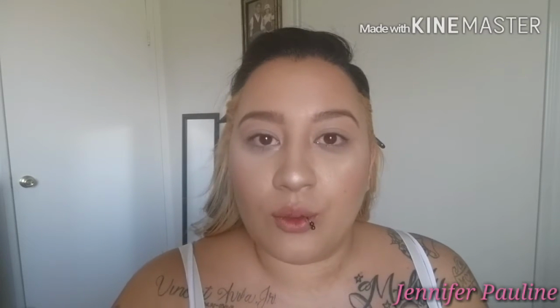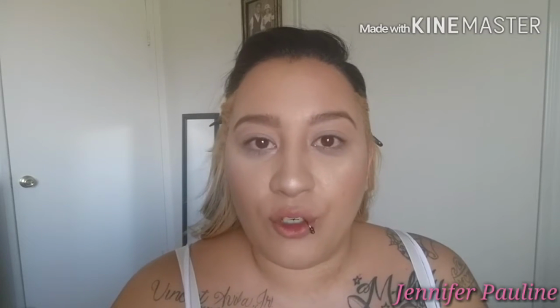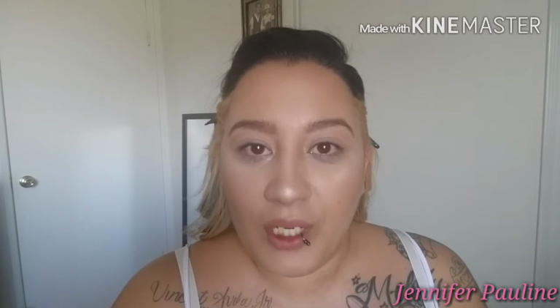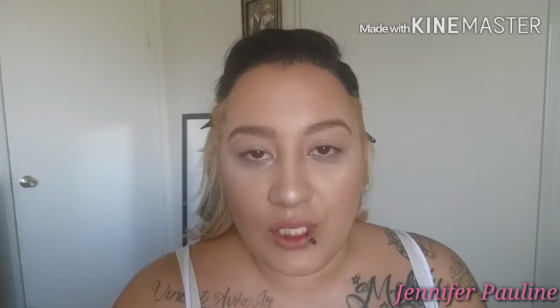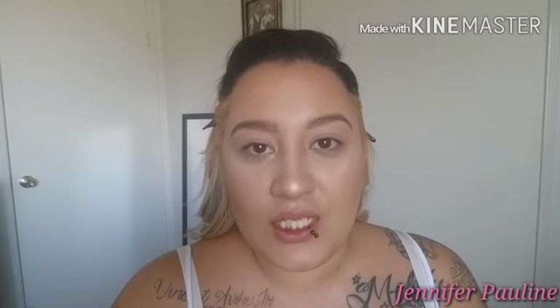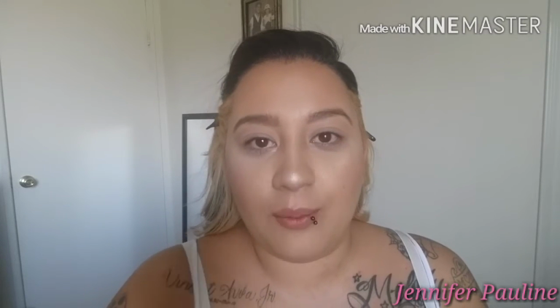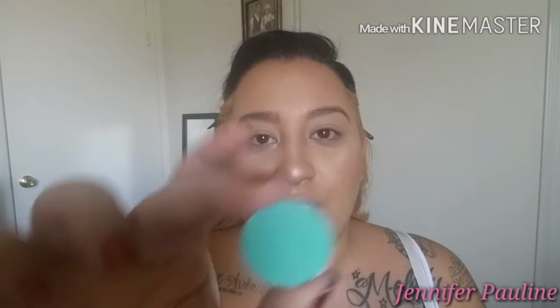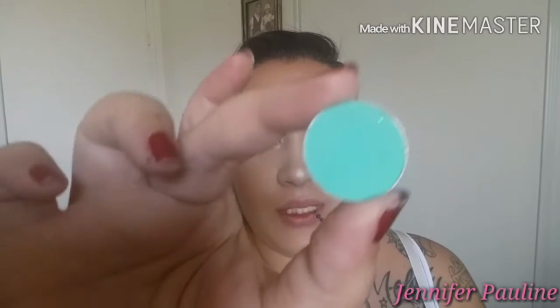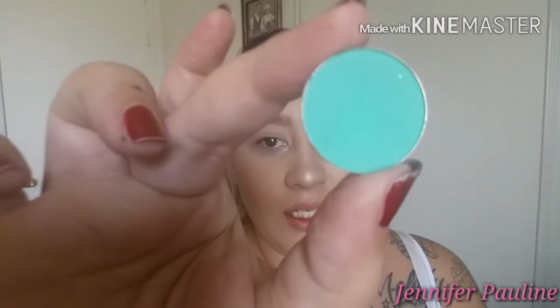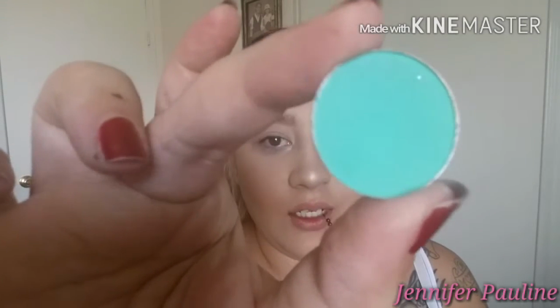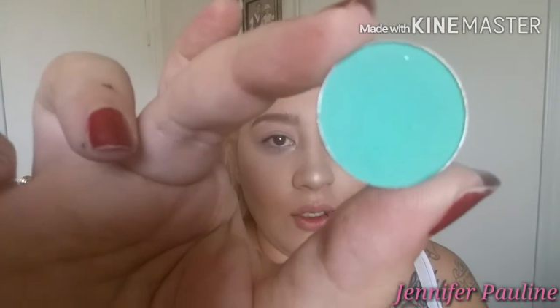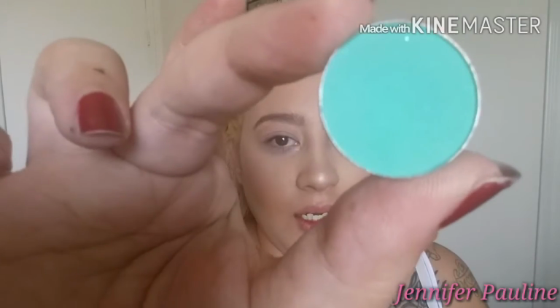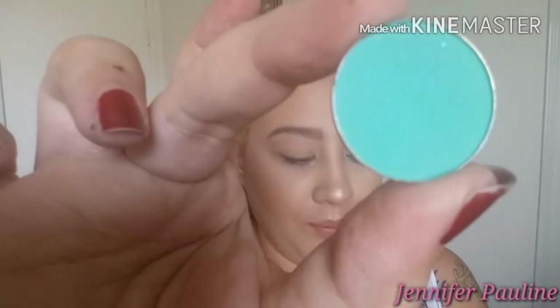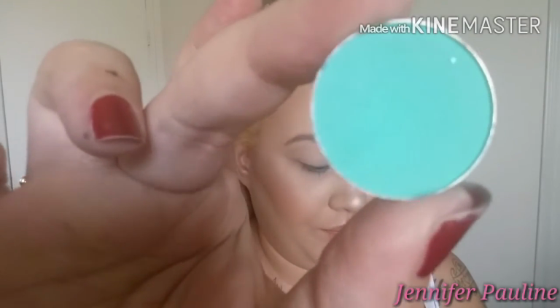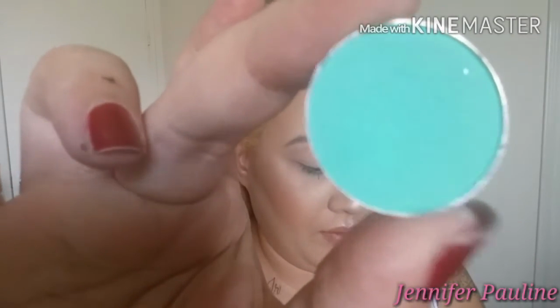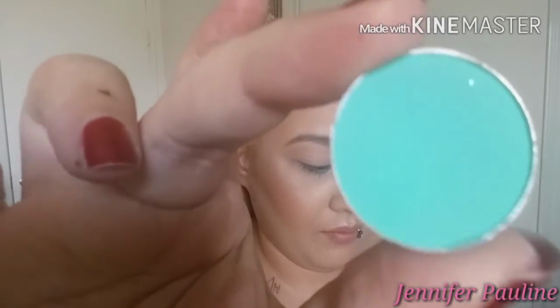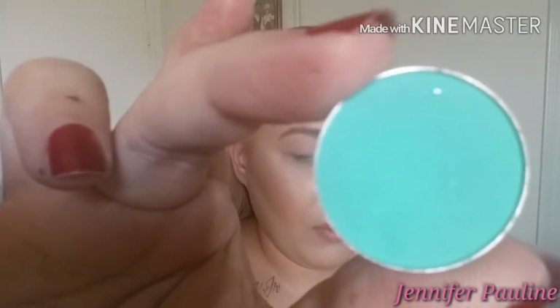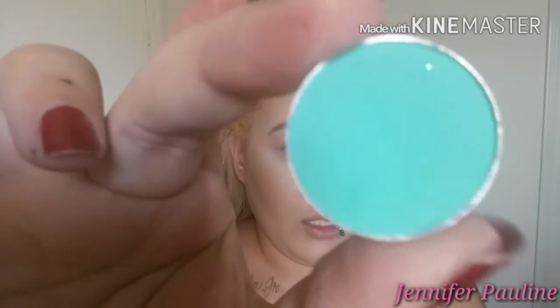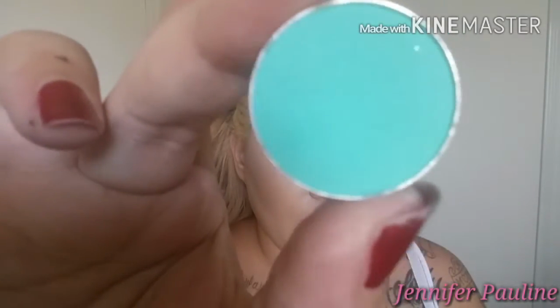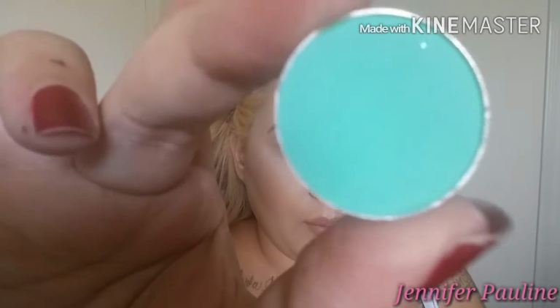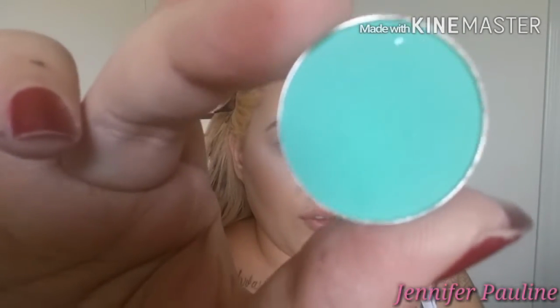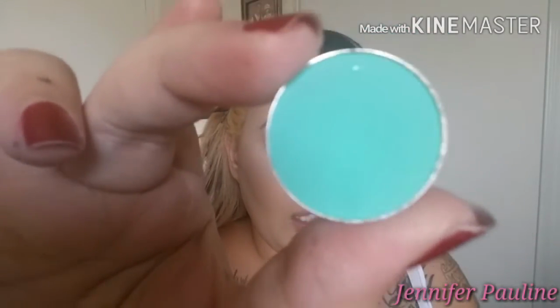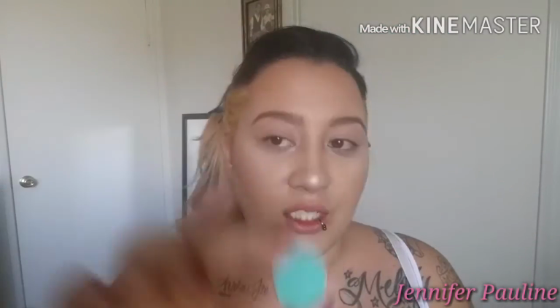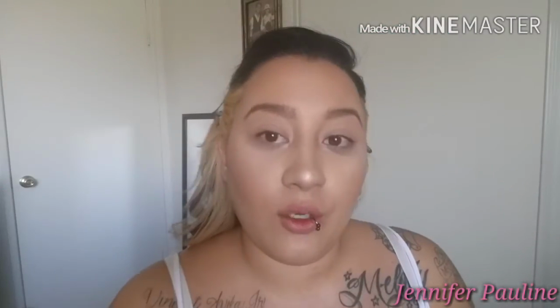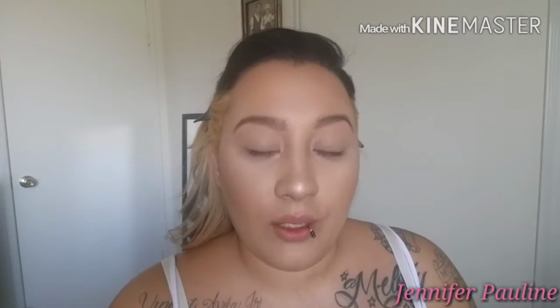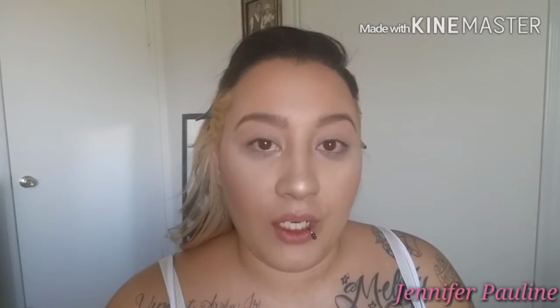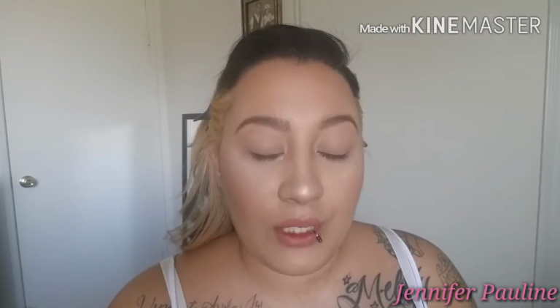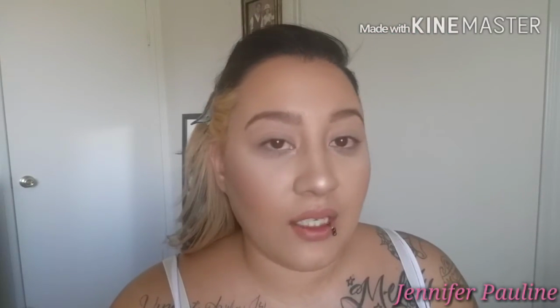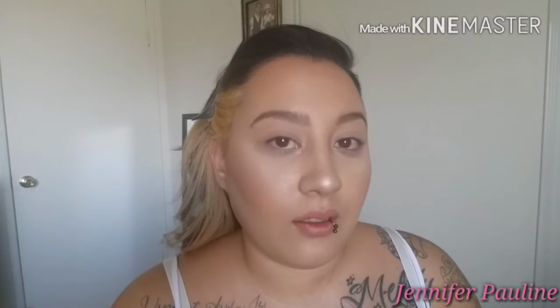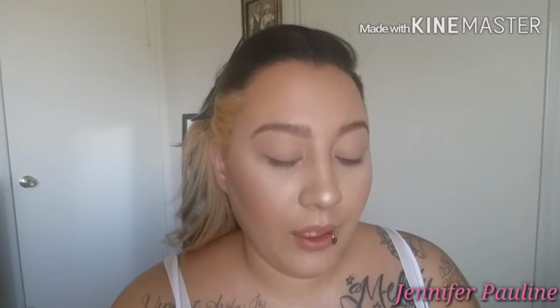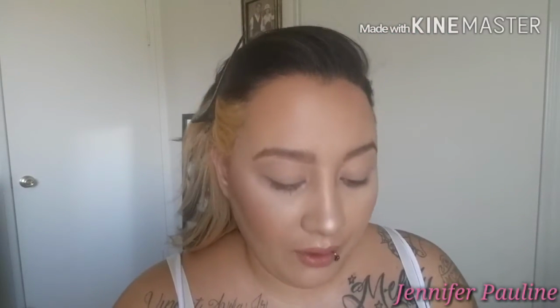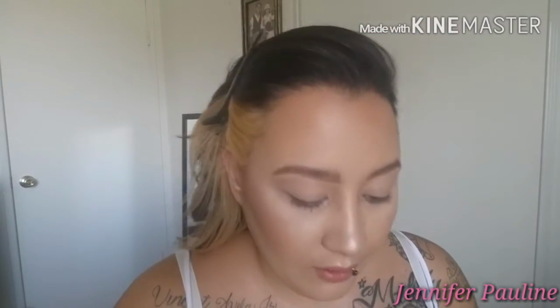For my crease I'm going to be taking Aloha, and this is by Morphe. That's going to go in my crease and a little bit above it.